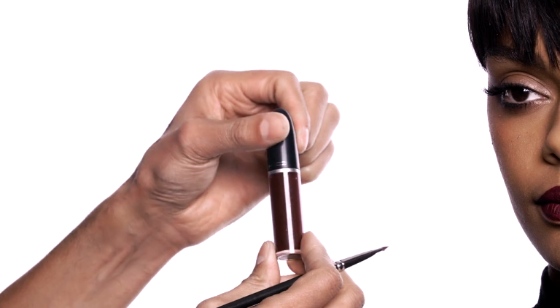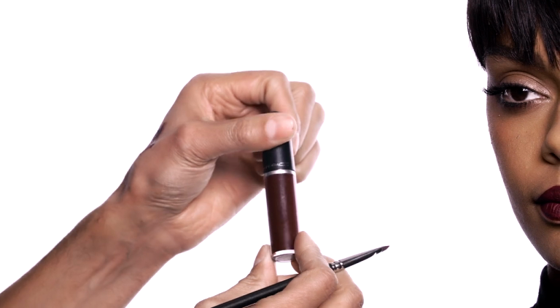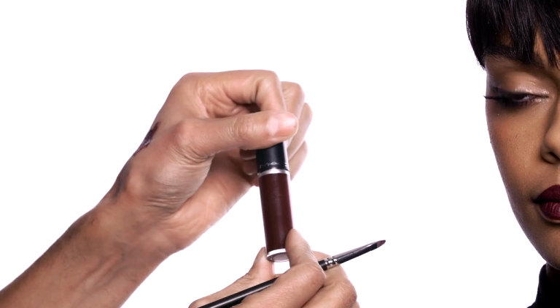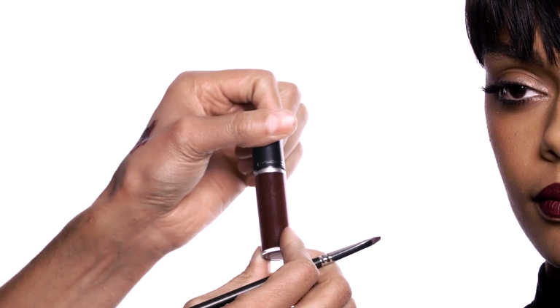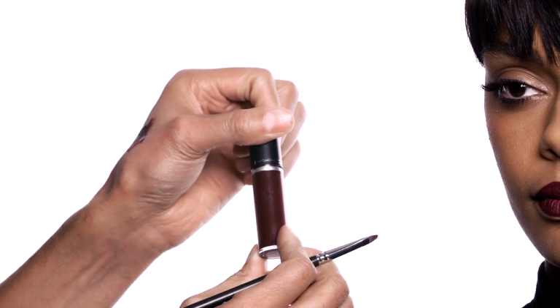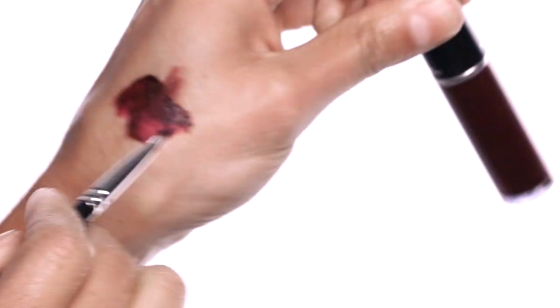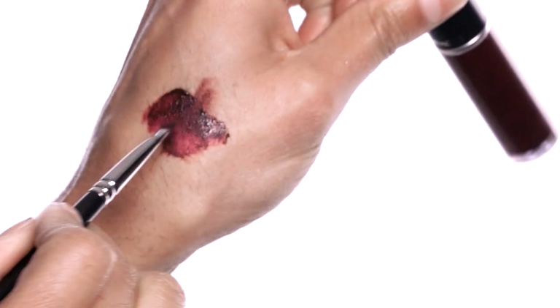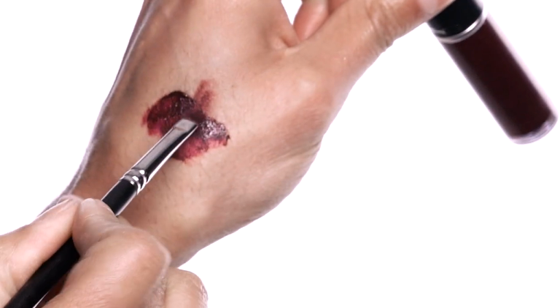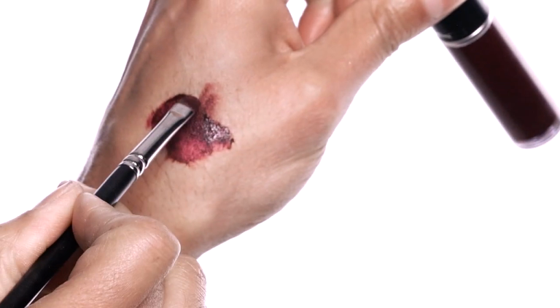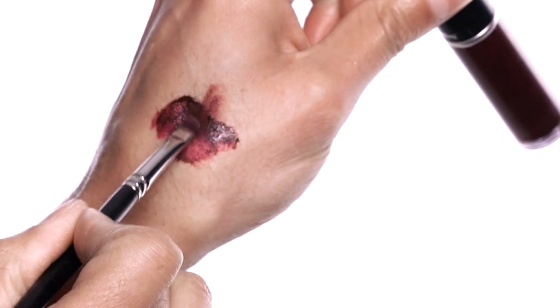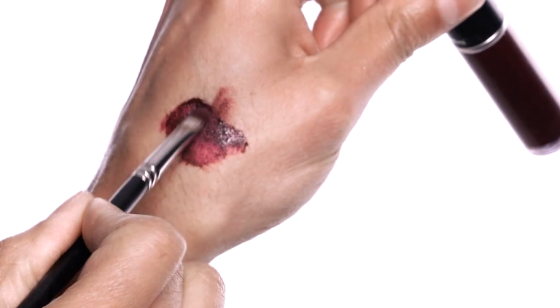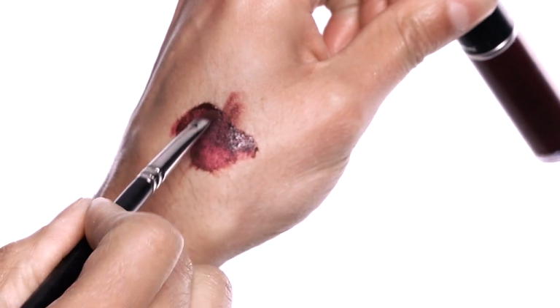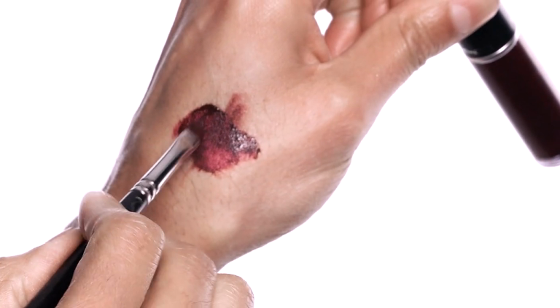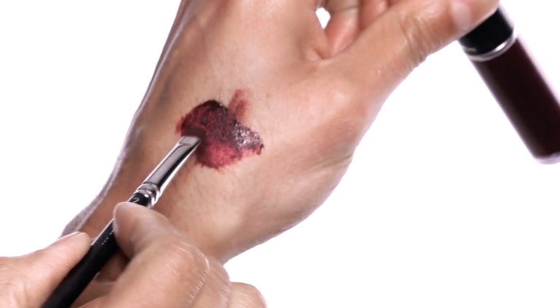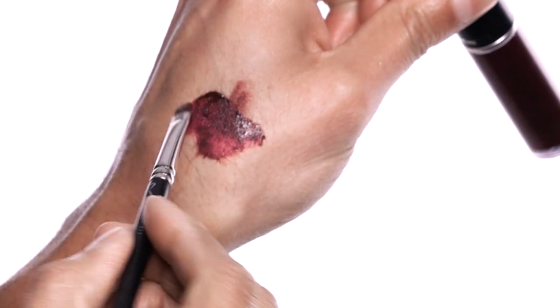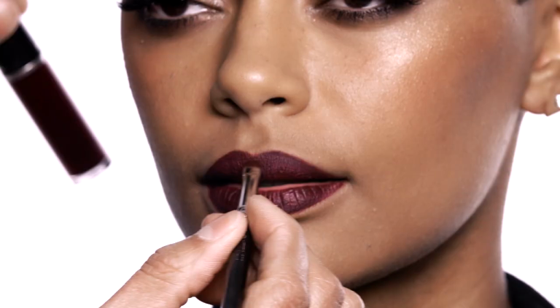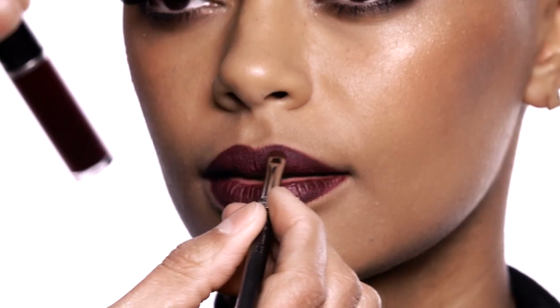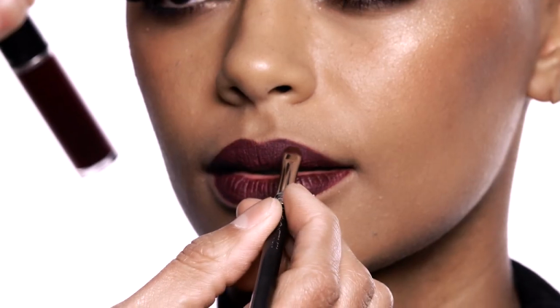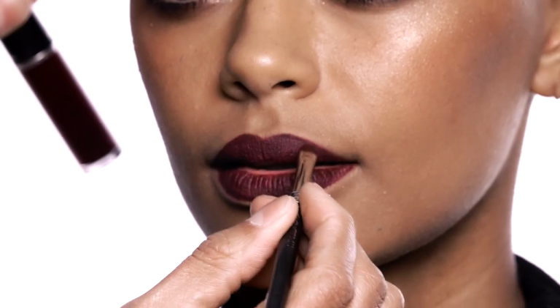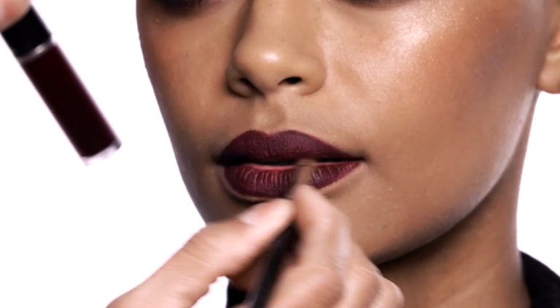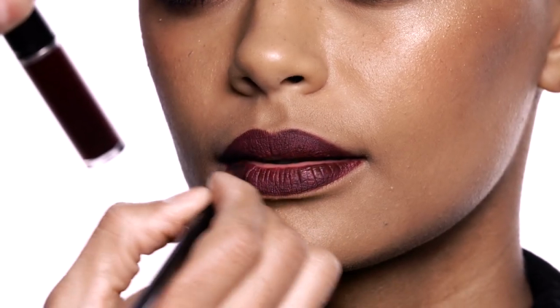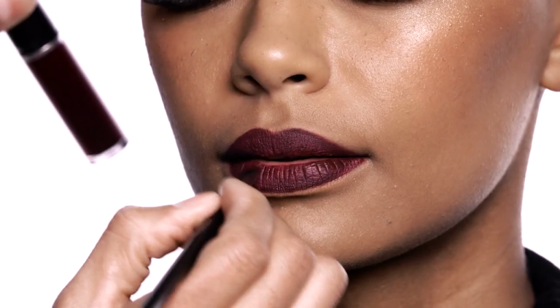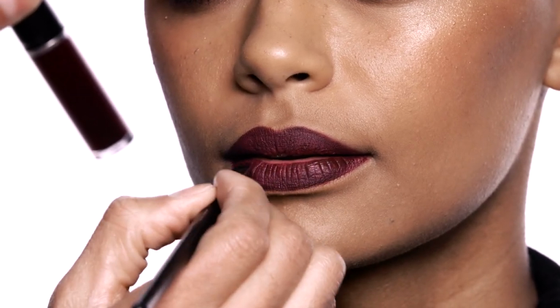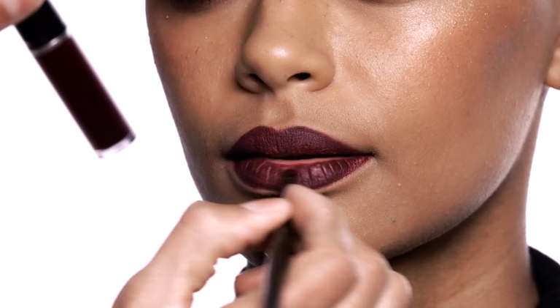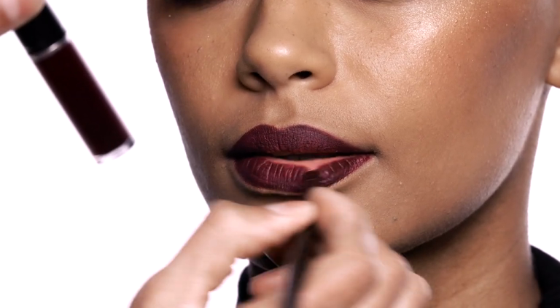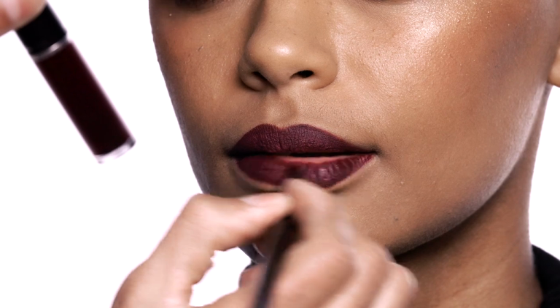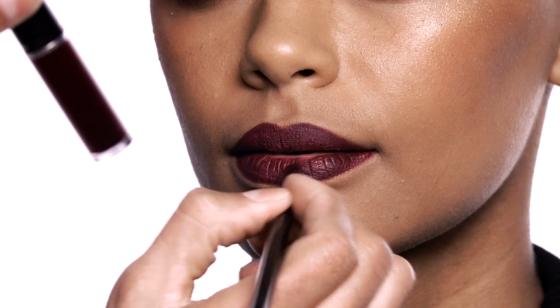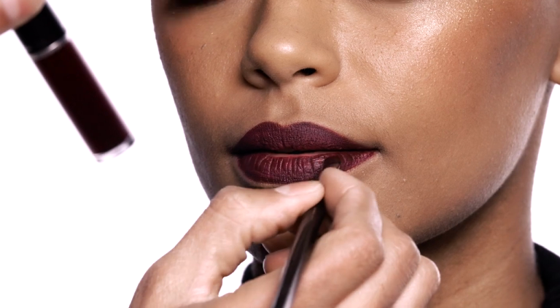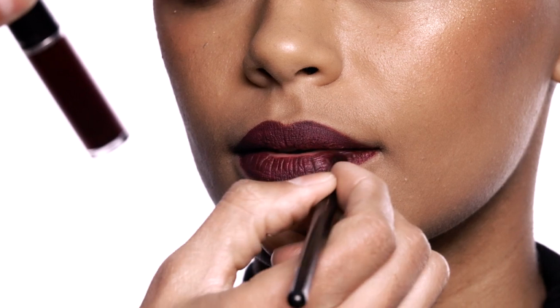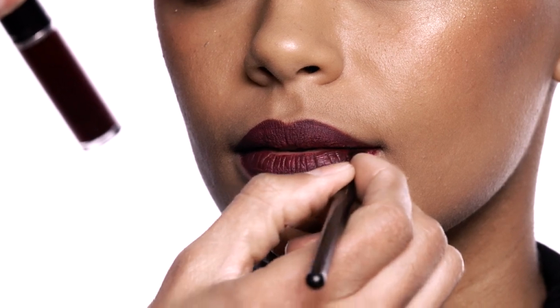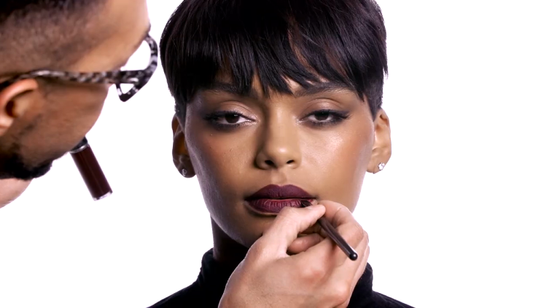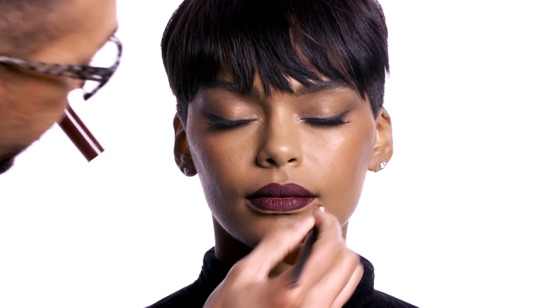So I'm starting off with High Drama Lipstick, which is Retro Matte Liquid — lining and filling in.